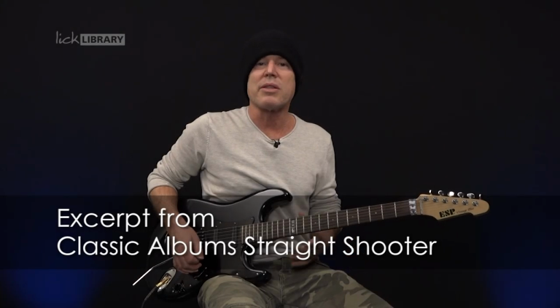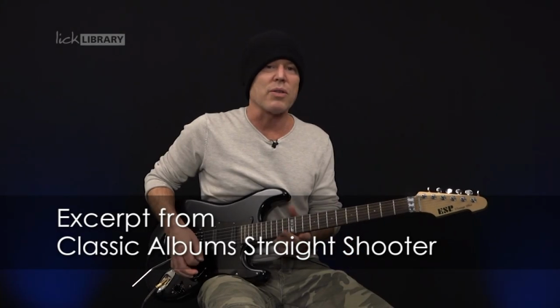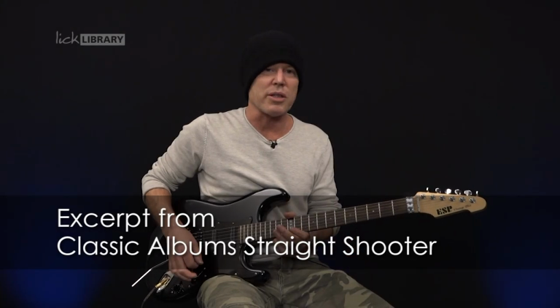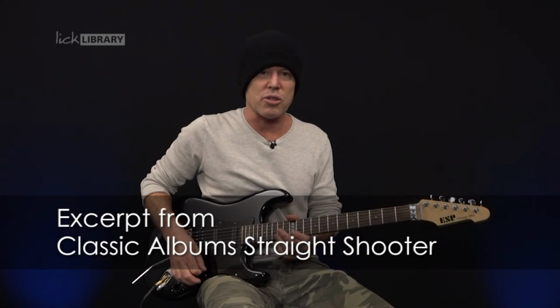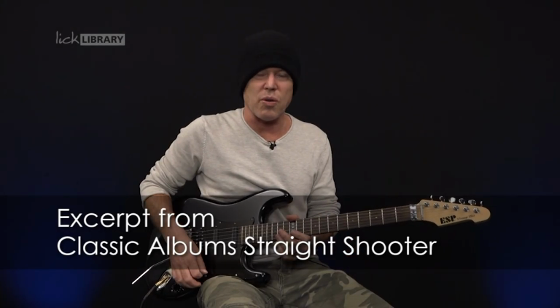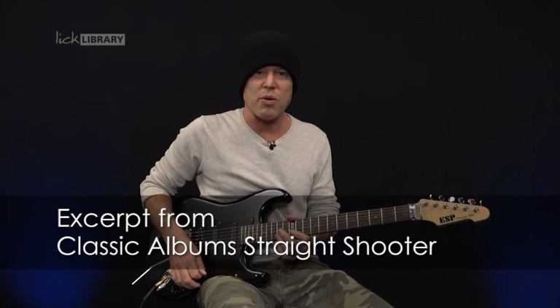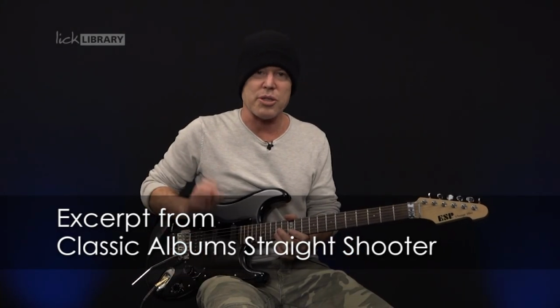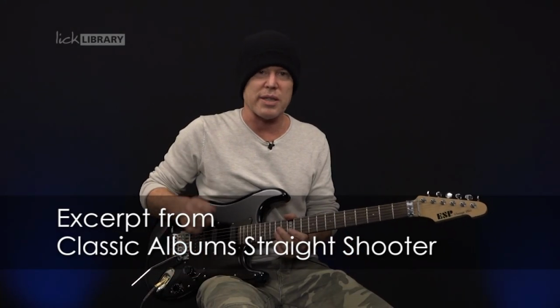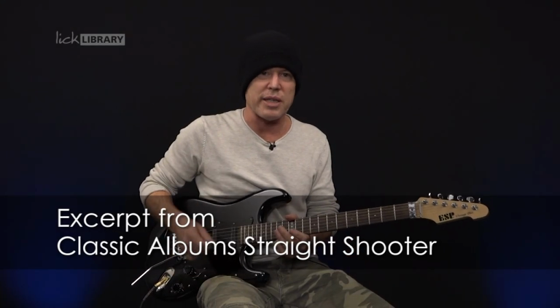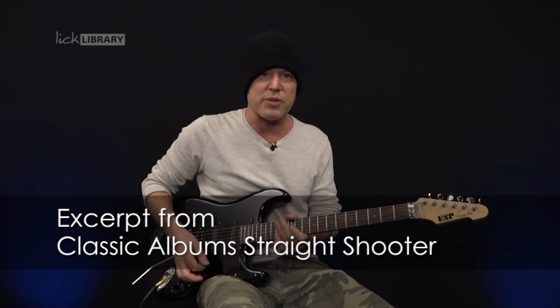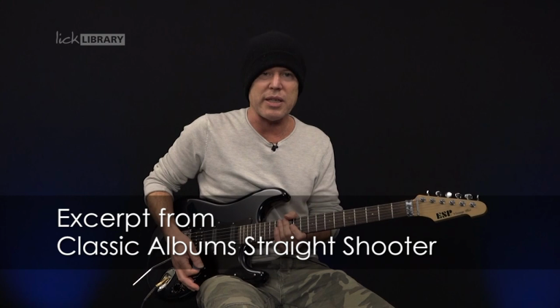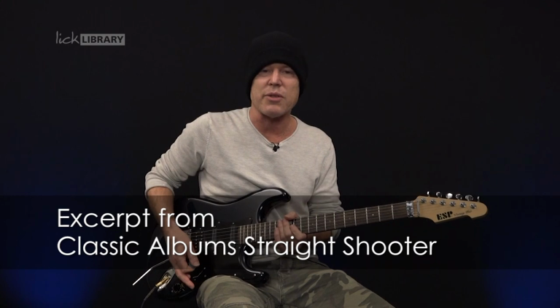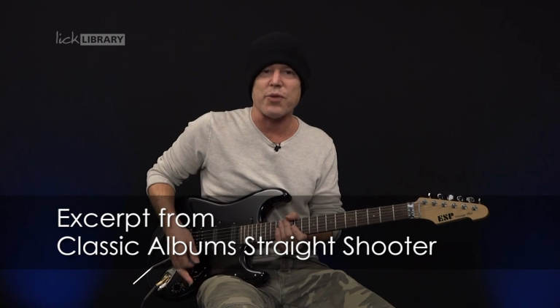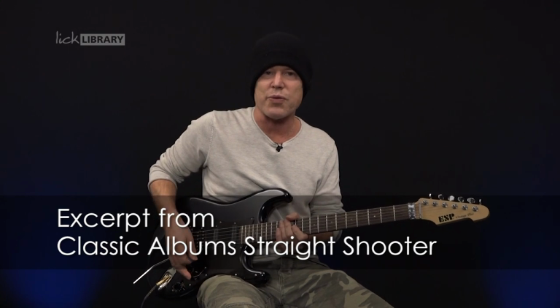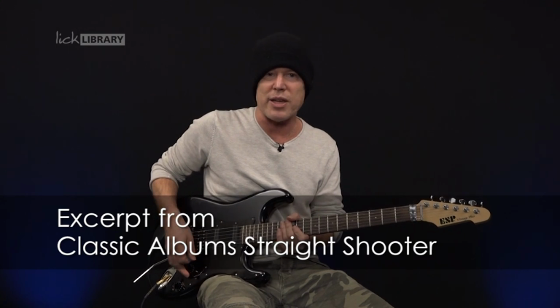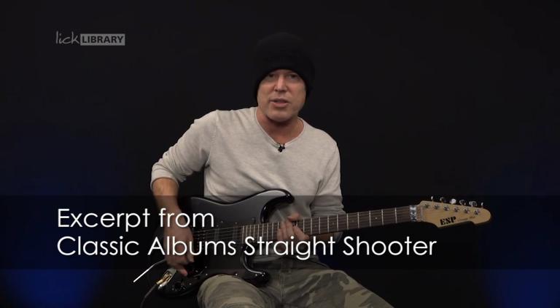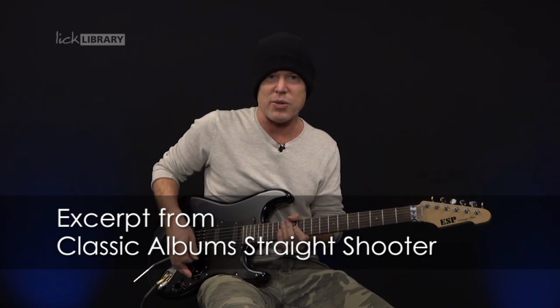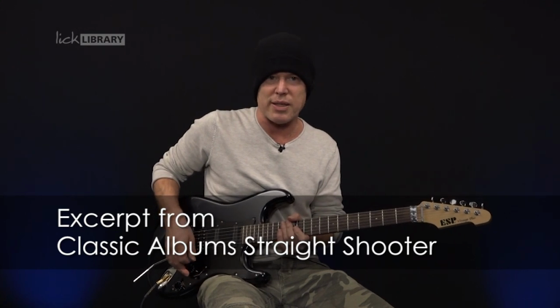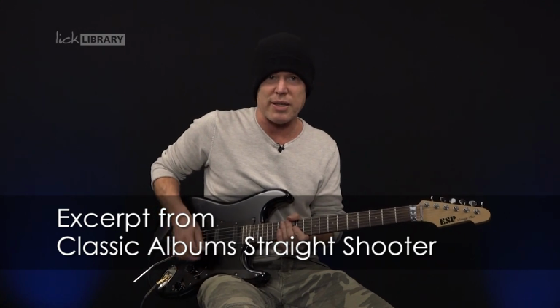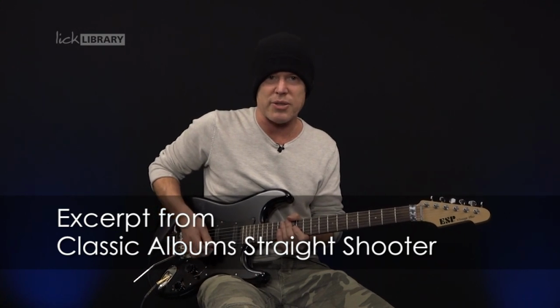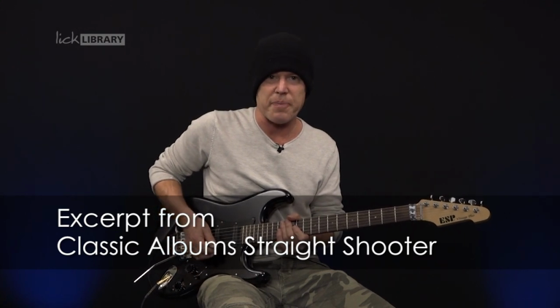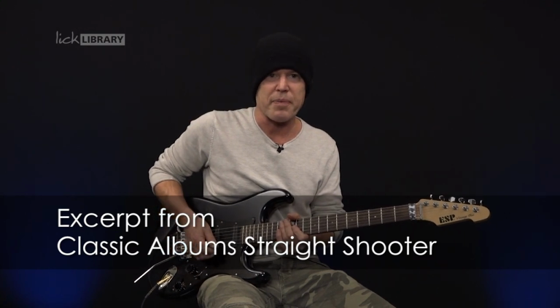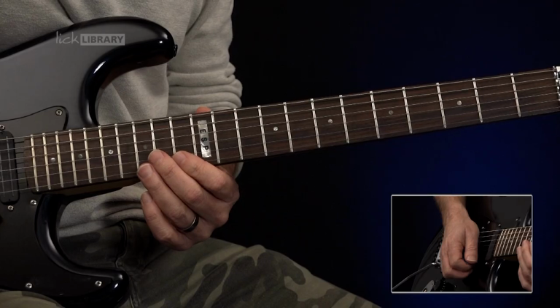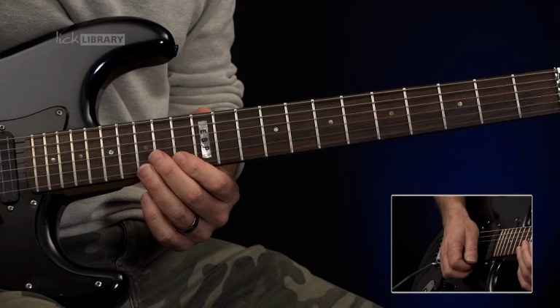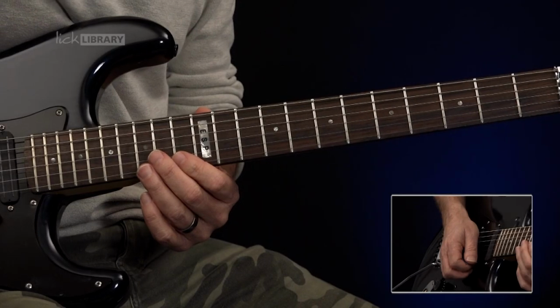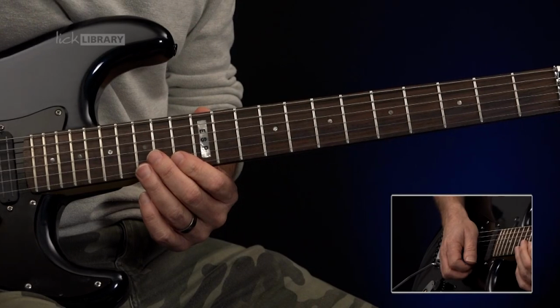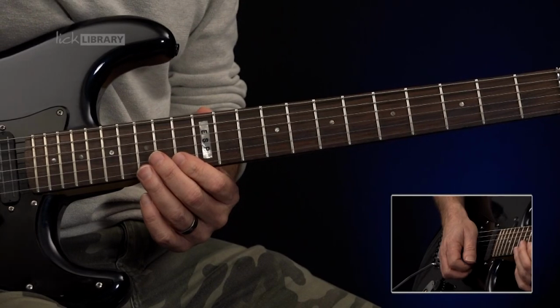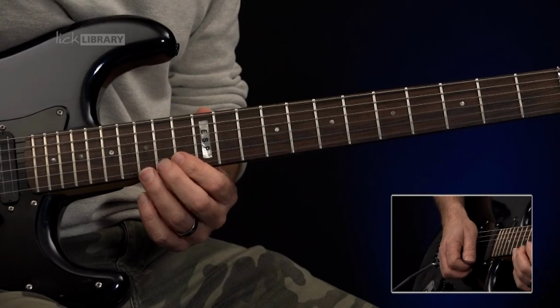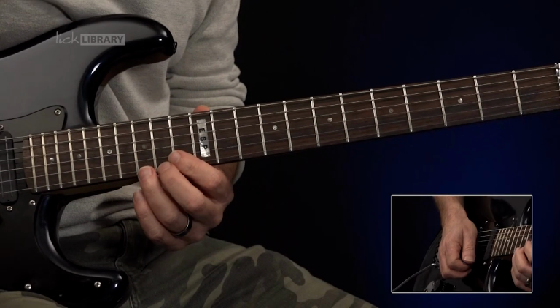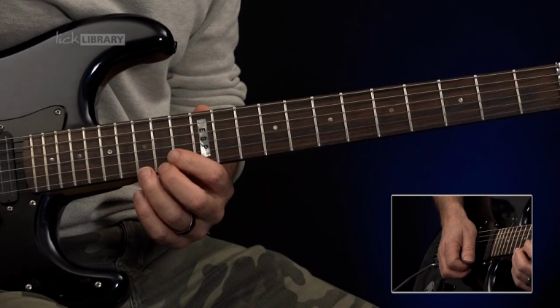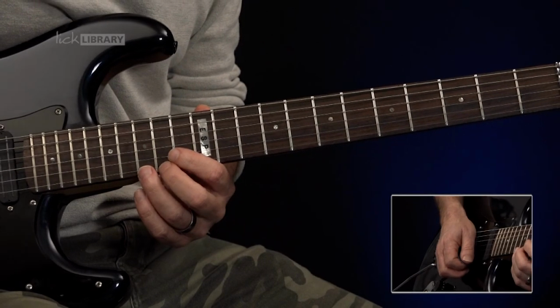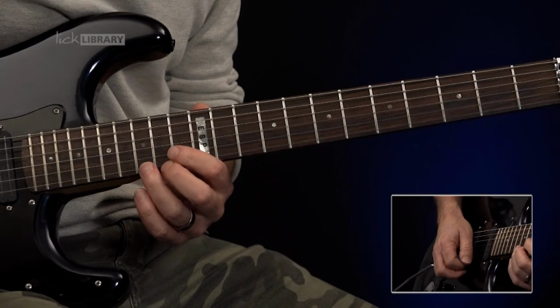We're going to take a look at the solo, which is in the key of D, and the first phrase goes like this. 1, 2, 3.